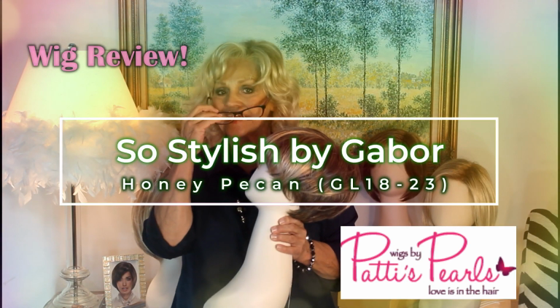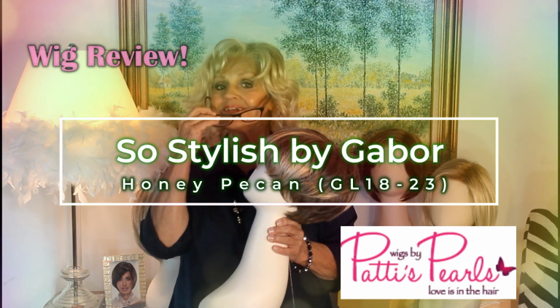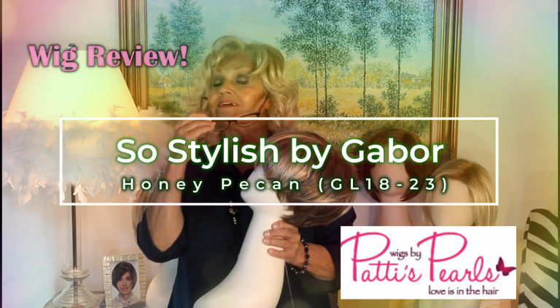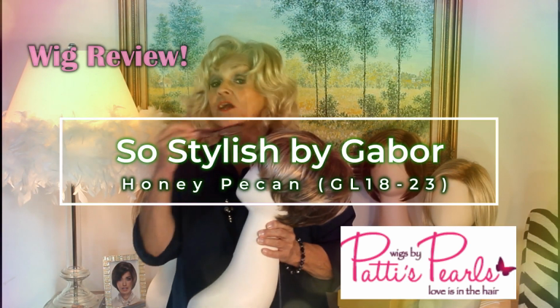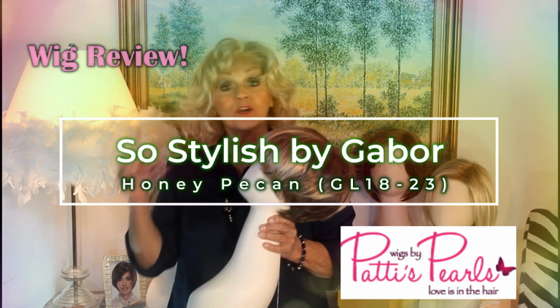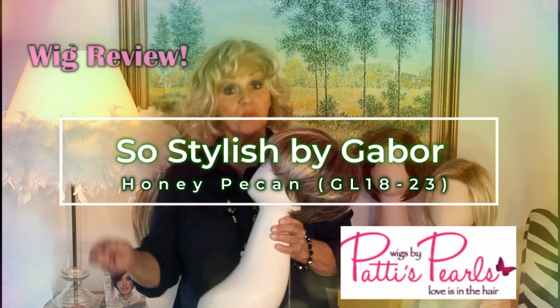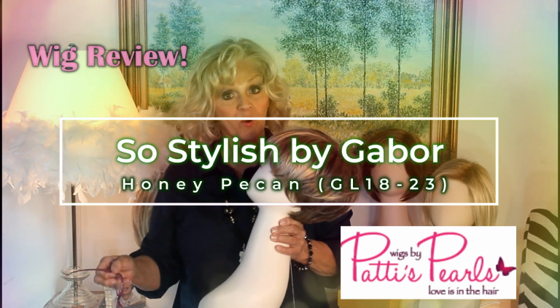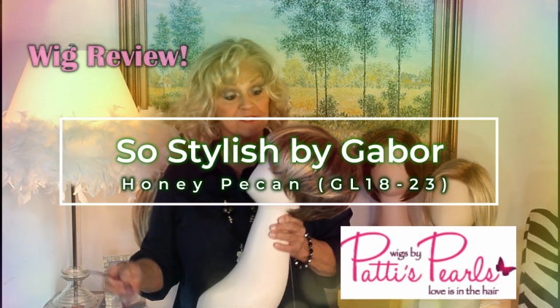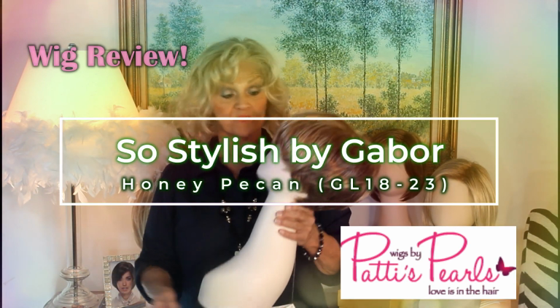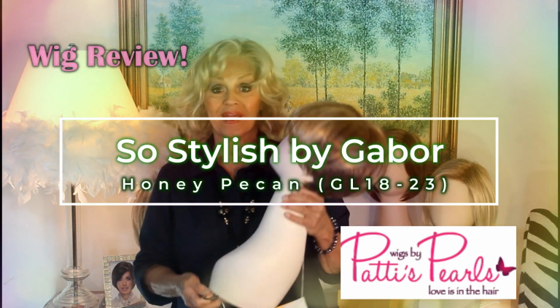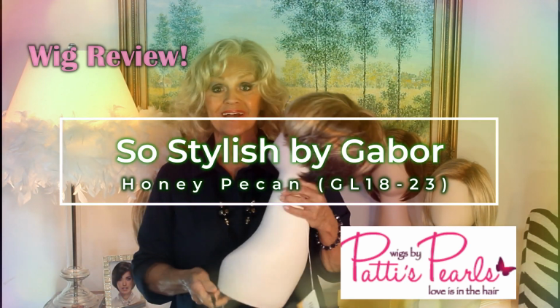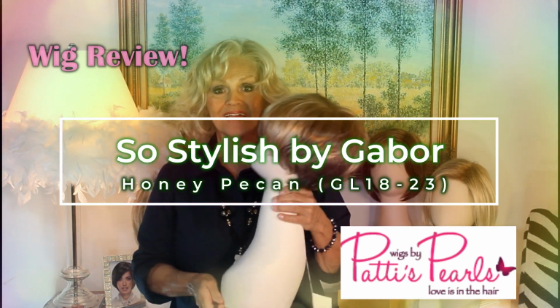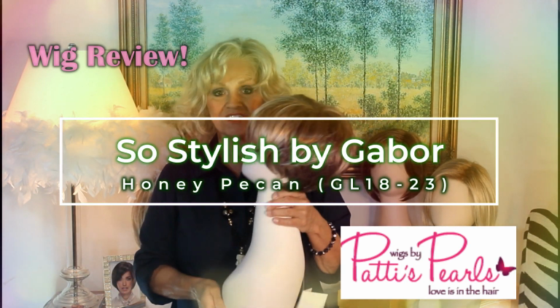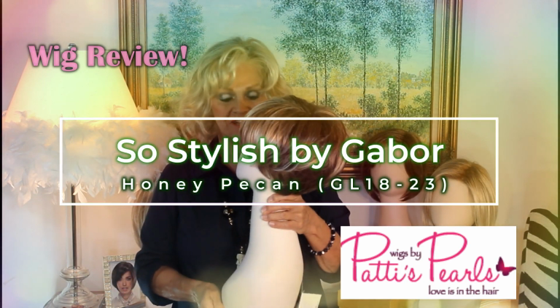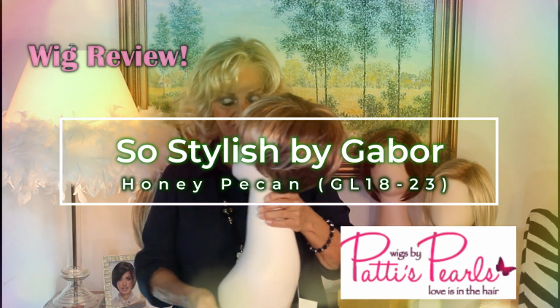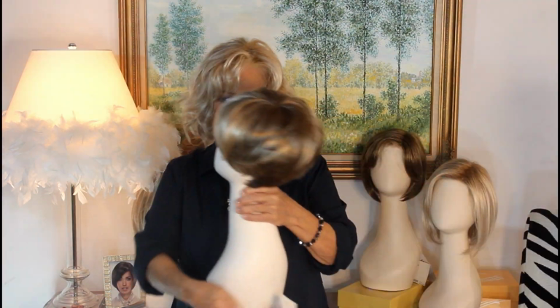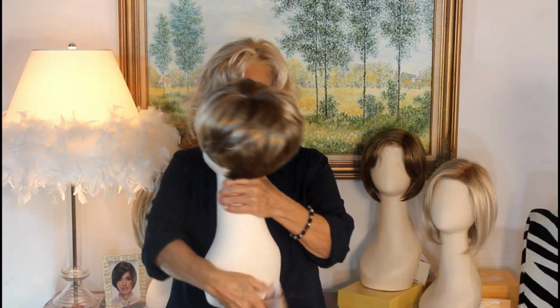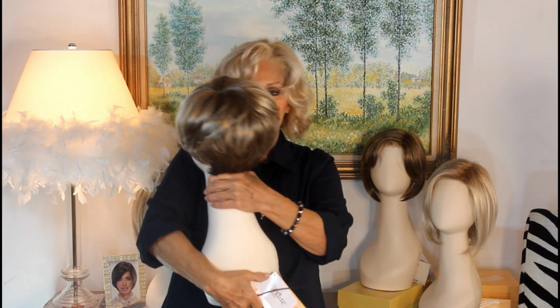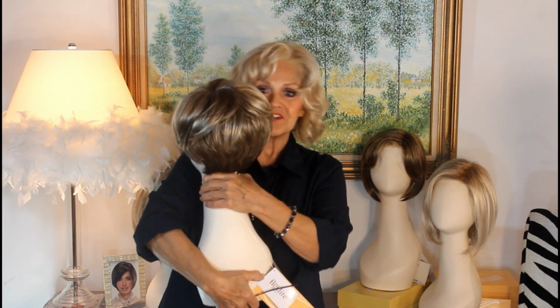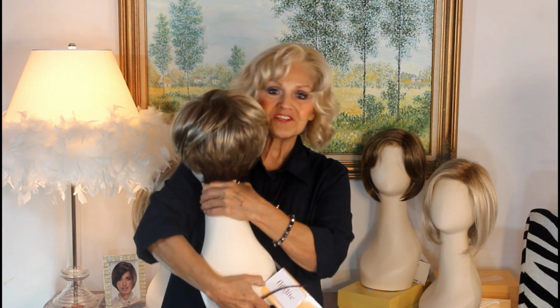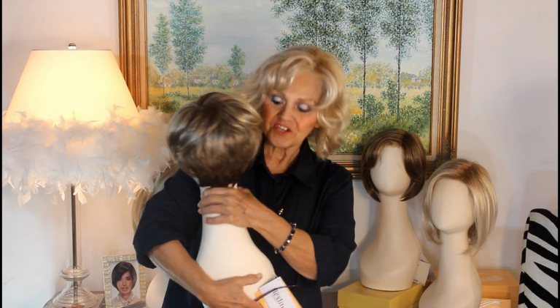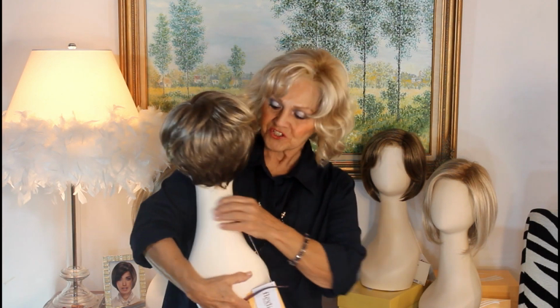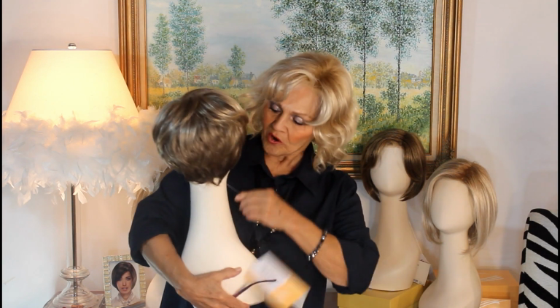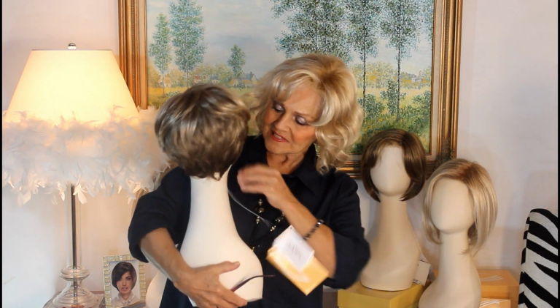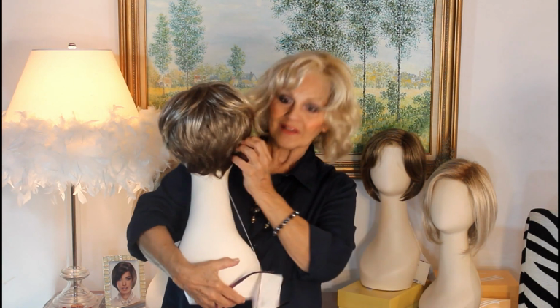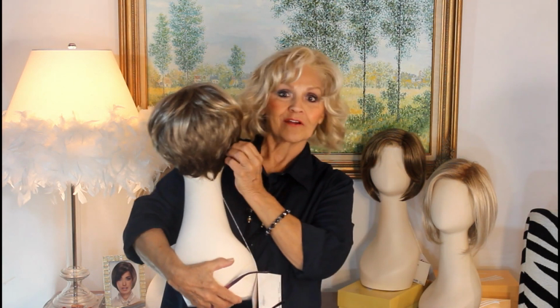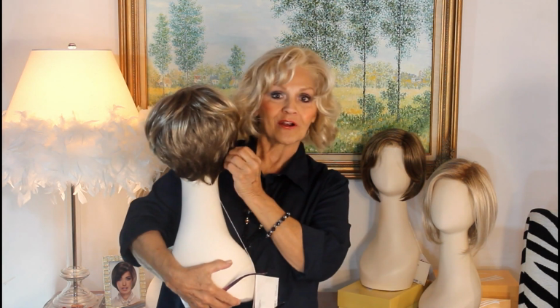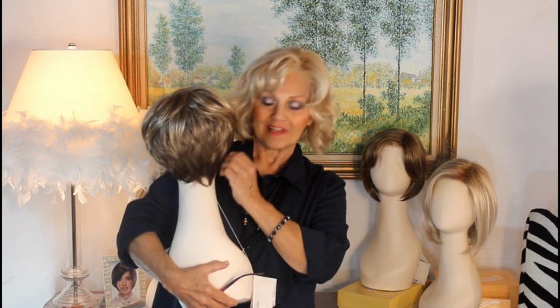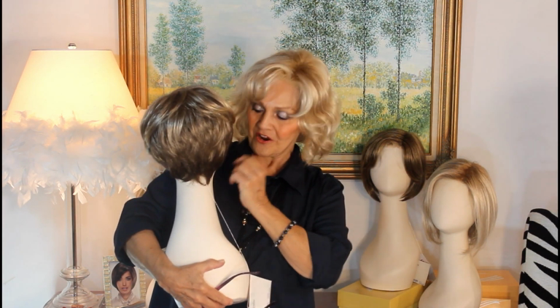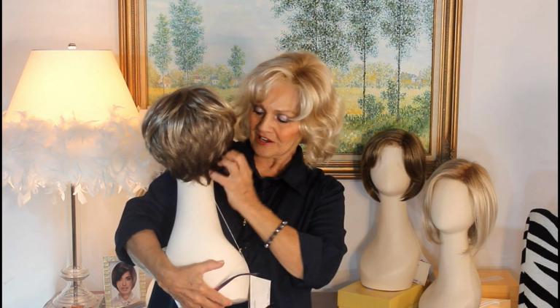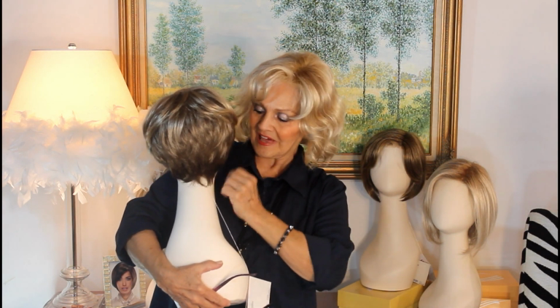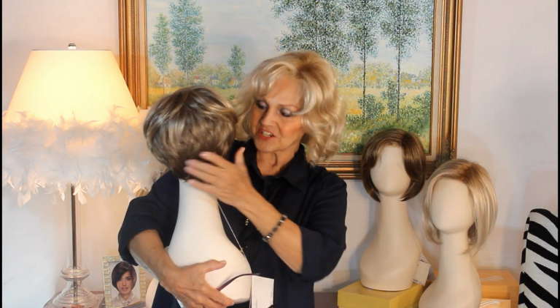2018 Gabor Spring Collection. This is the shortest little girl in the collection.